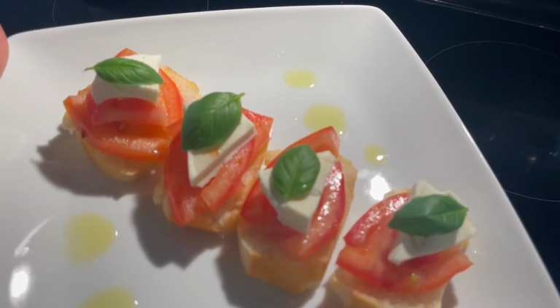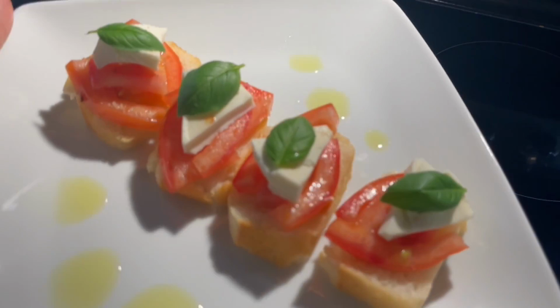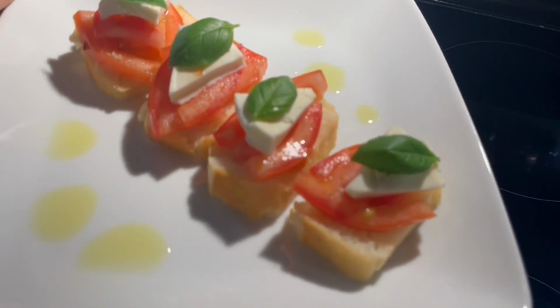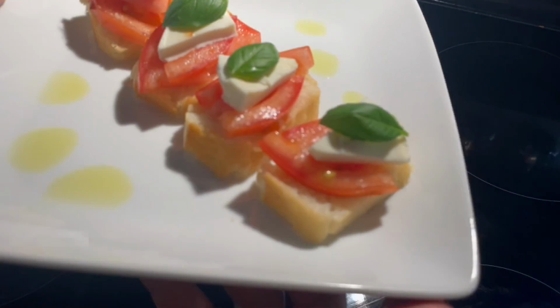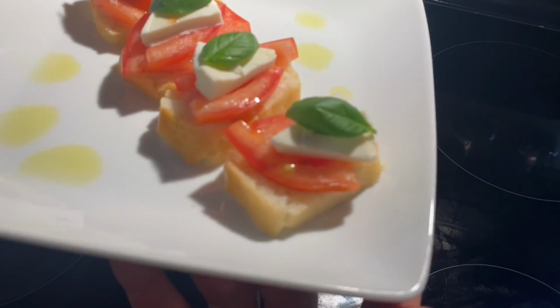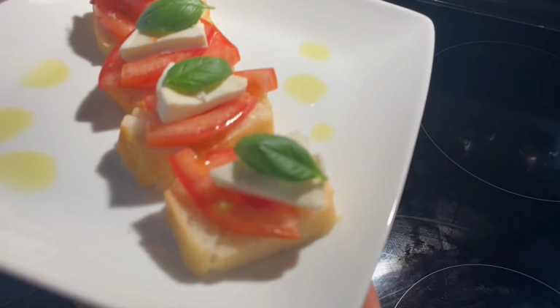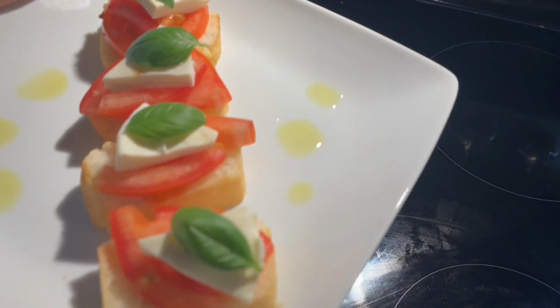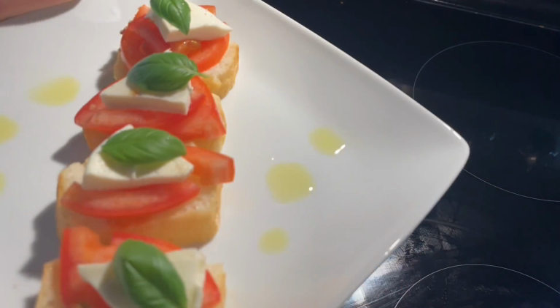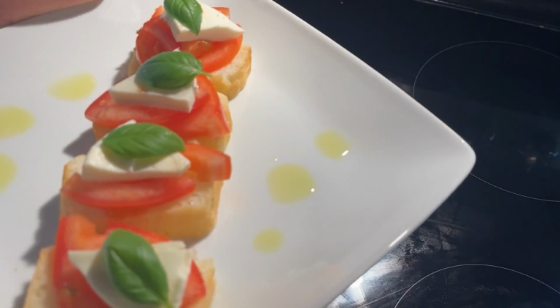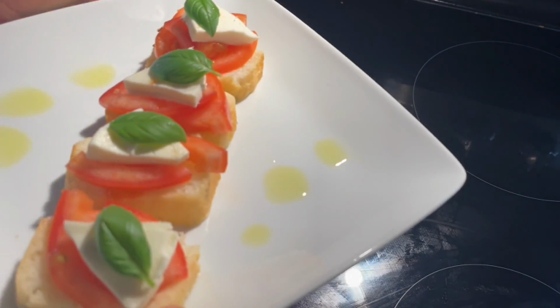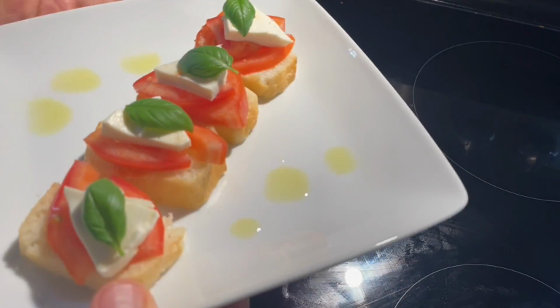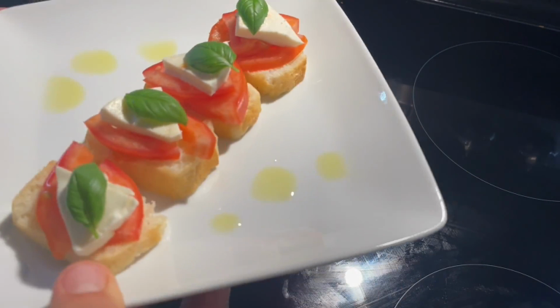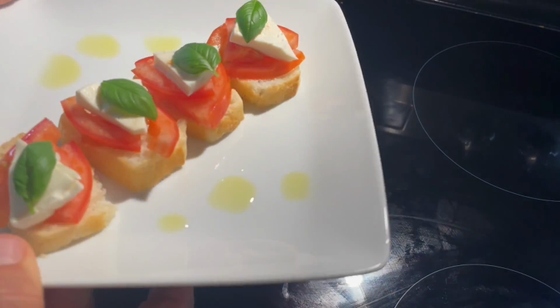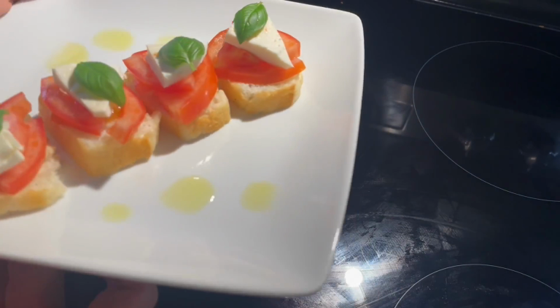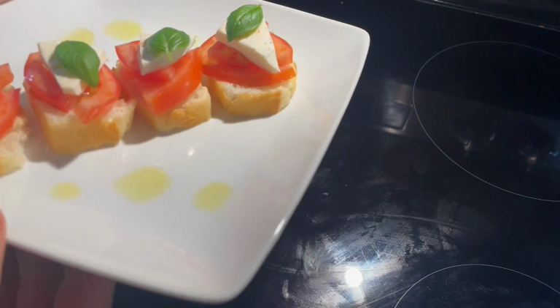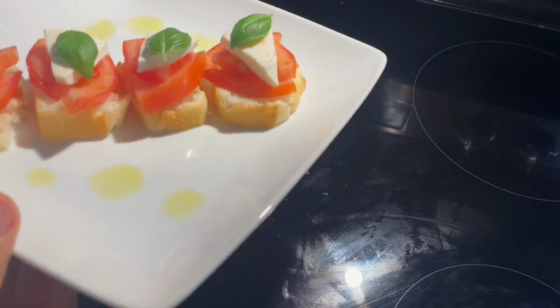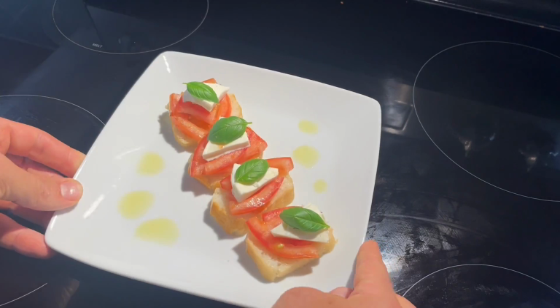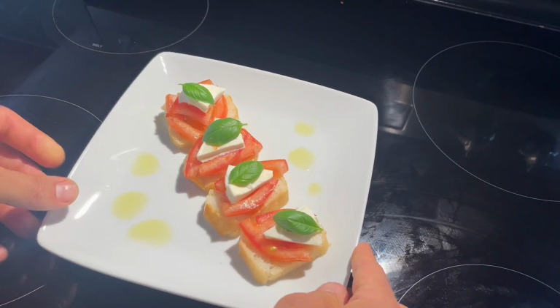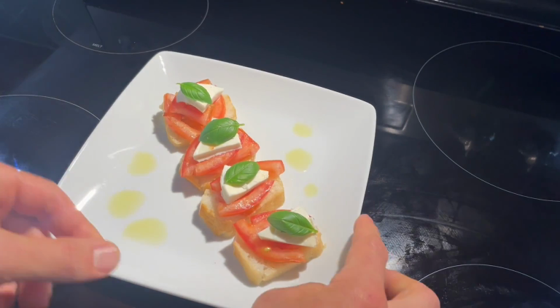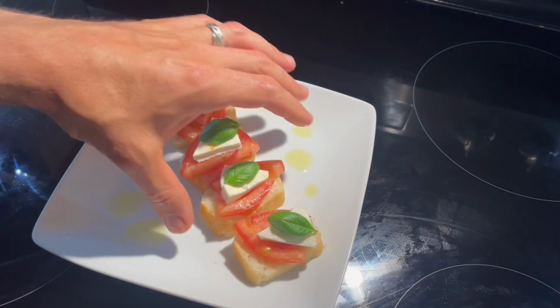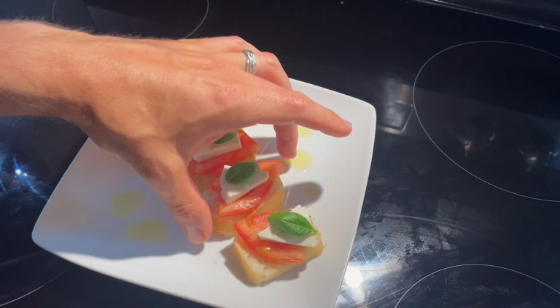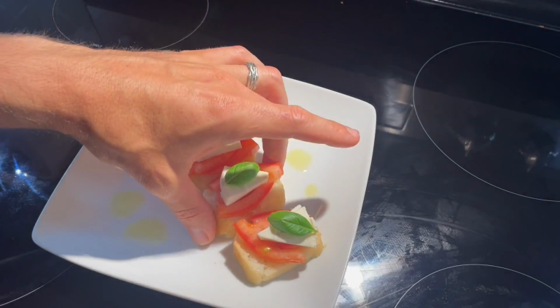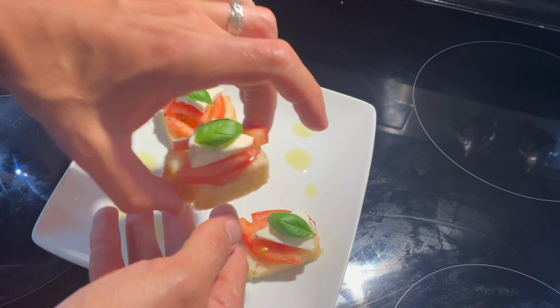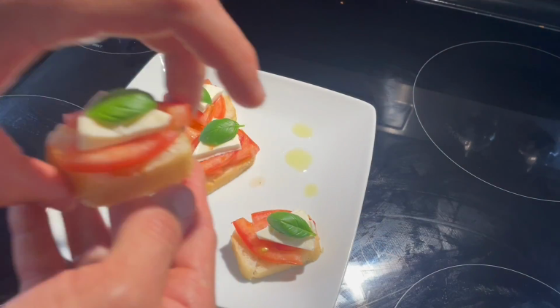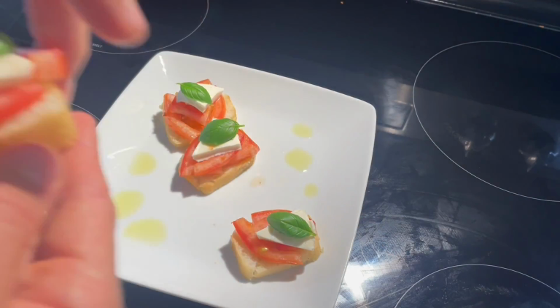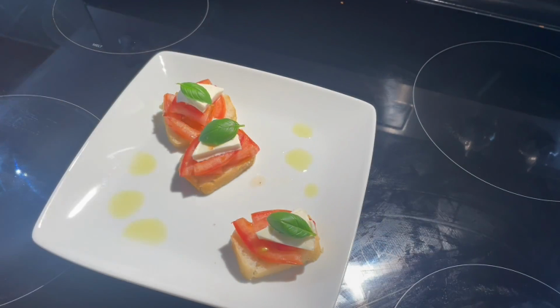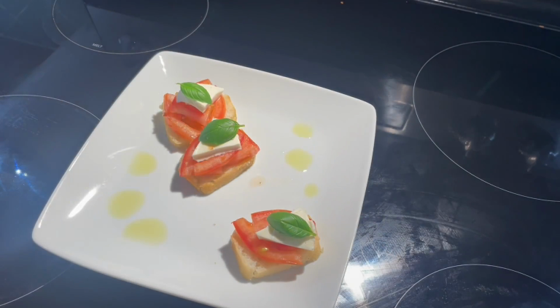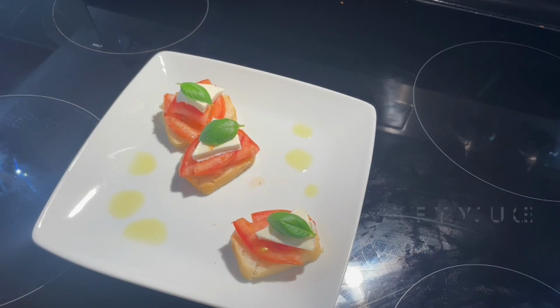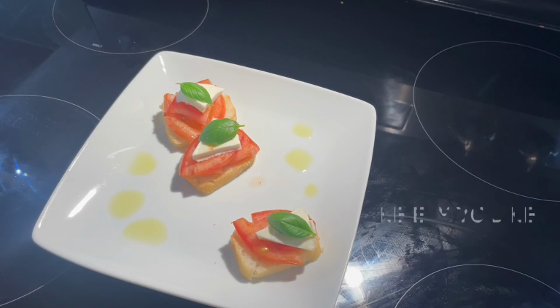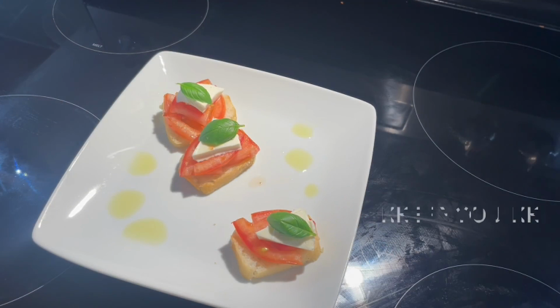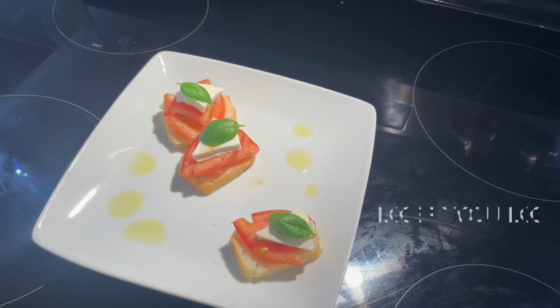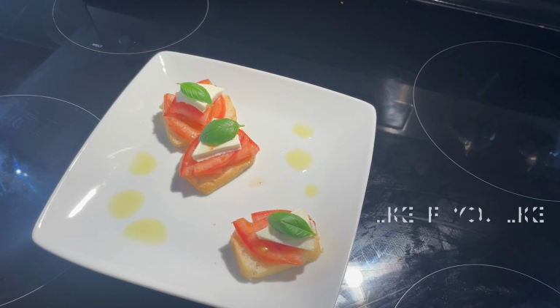Look at that. Doesn't that make you happy? Look at that.